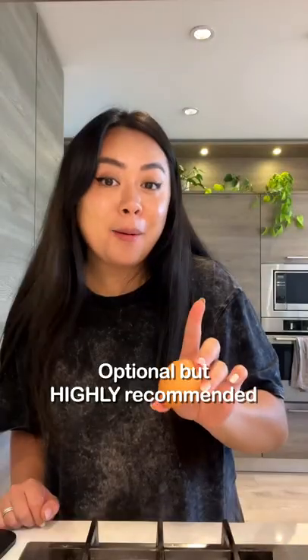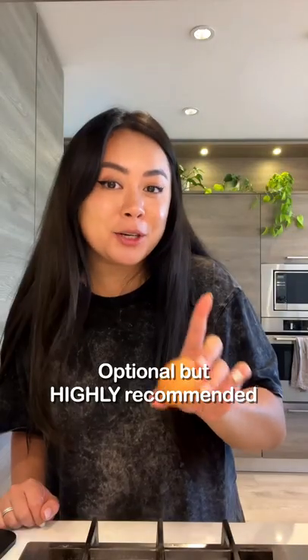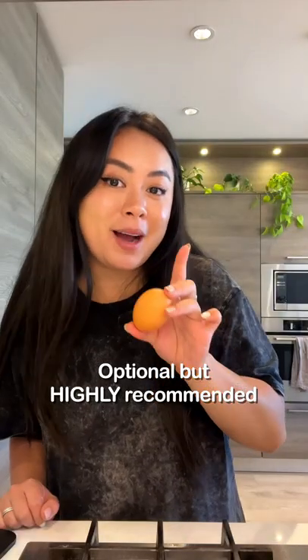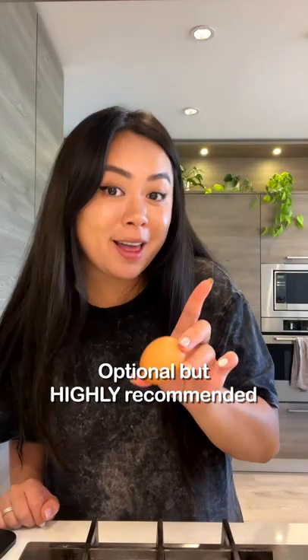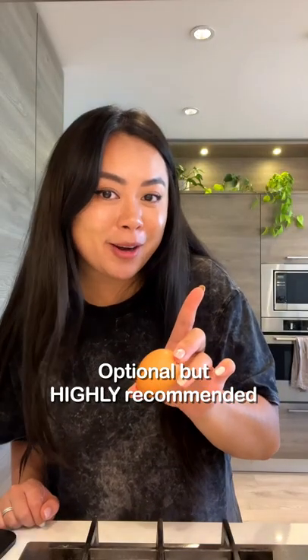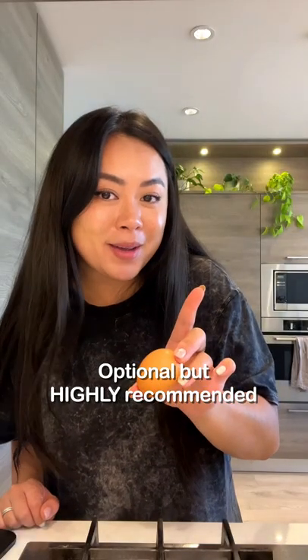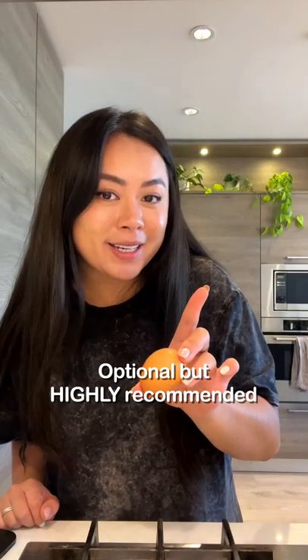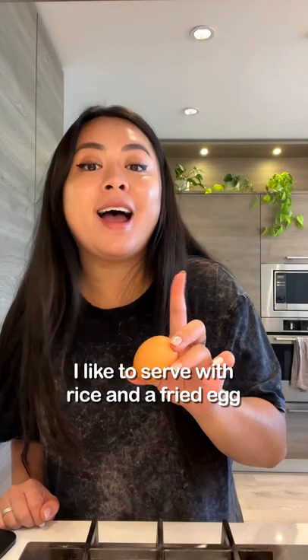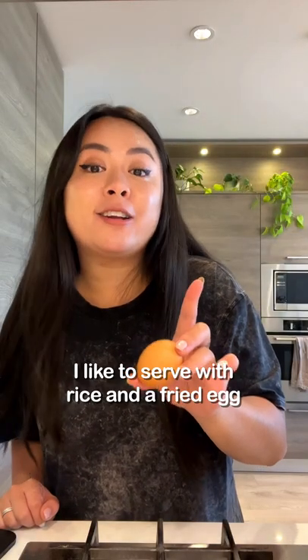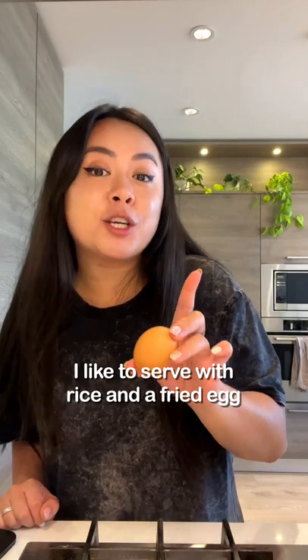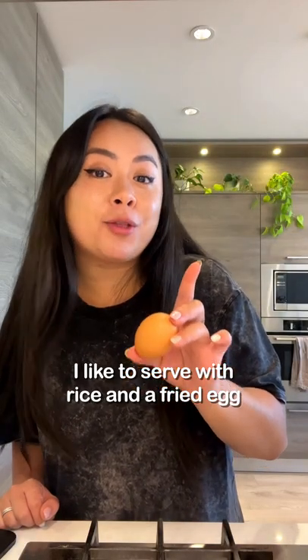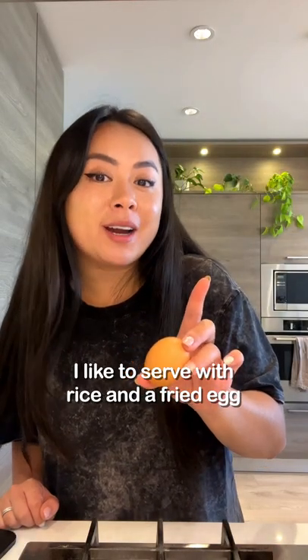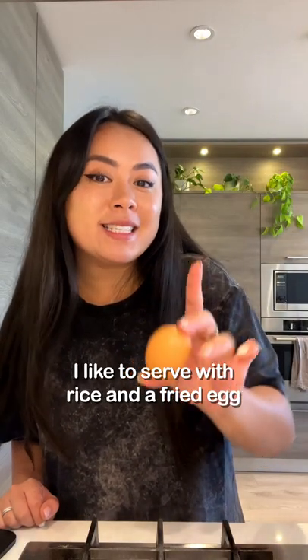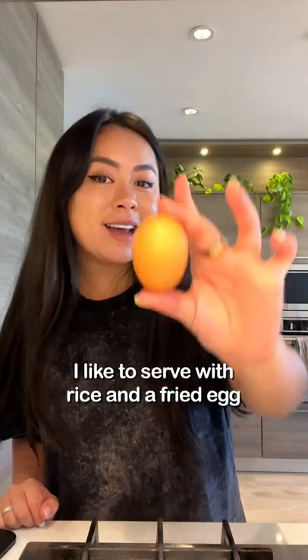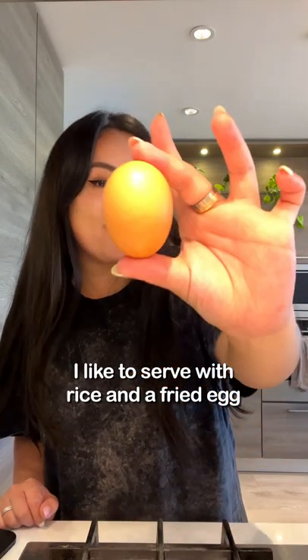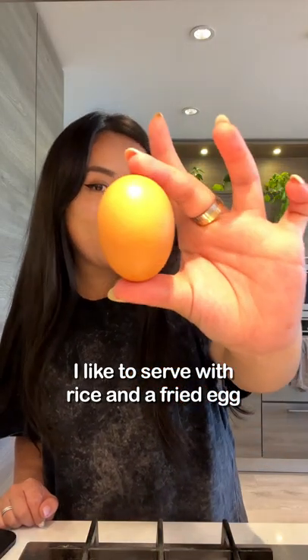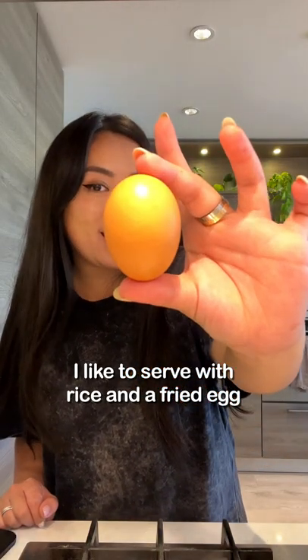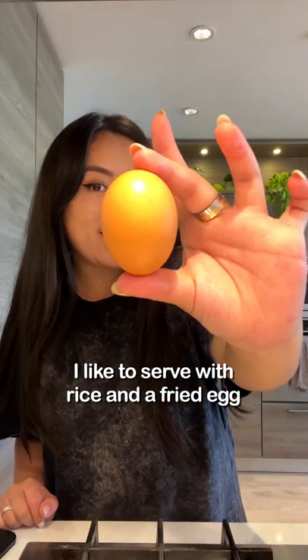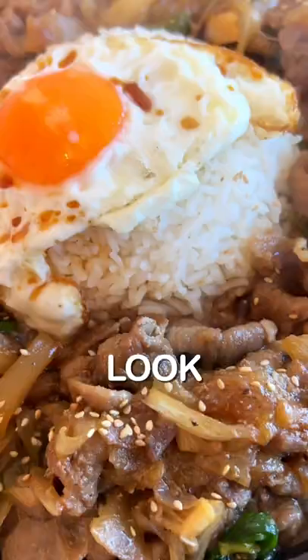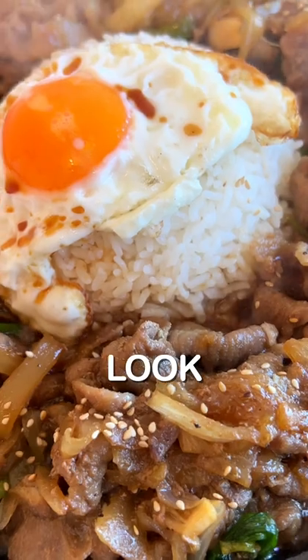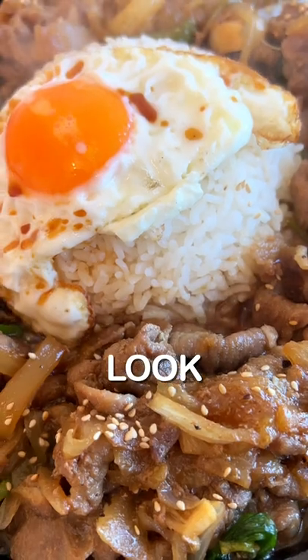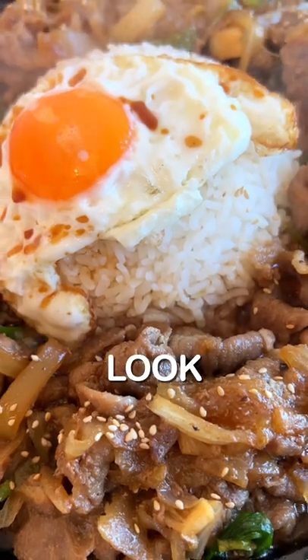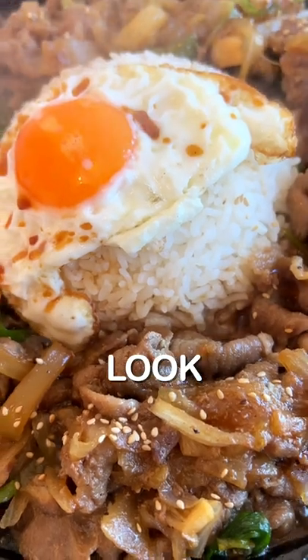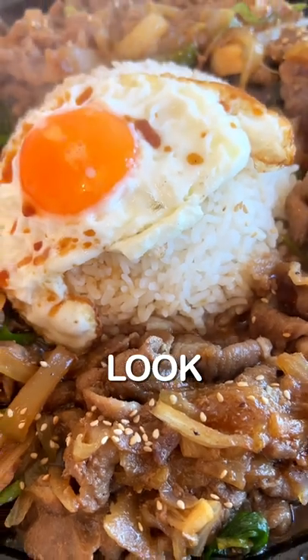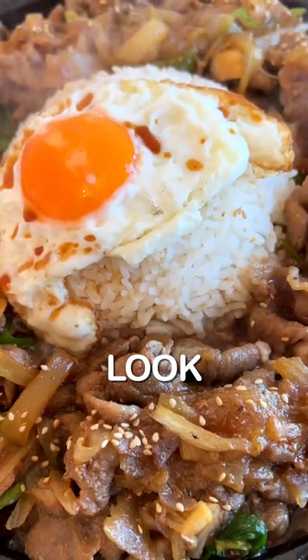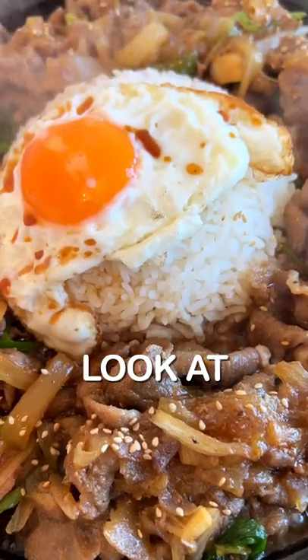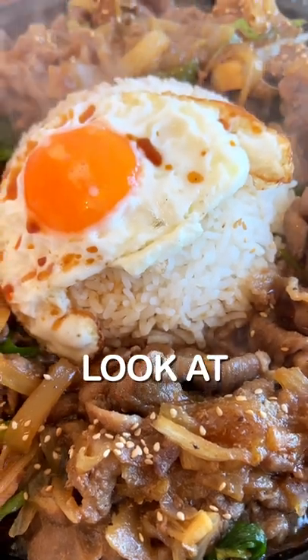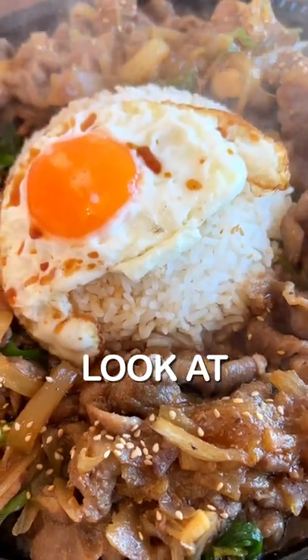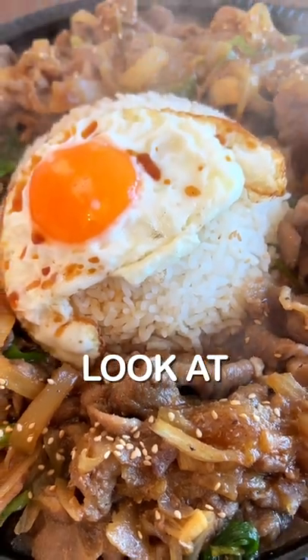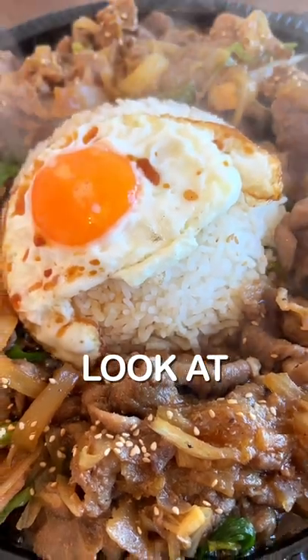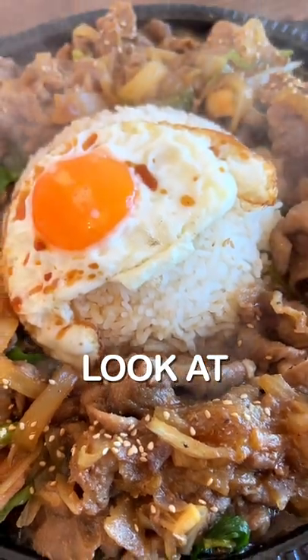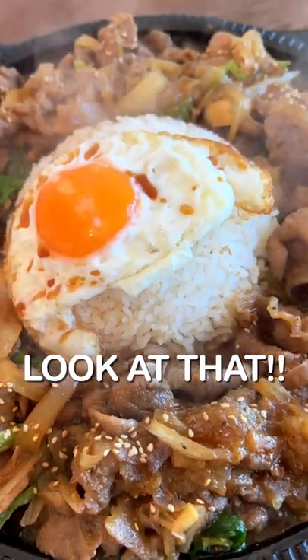Optional but highly recommended — I like to serve with rice and a fried egg. Look at that.